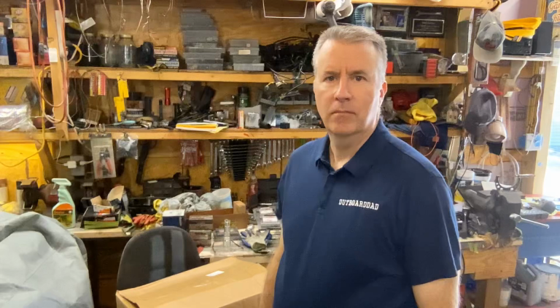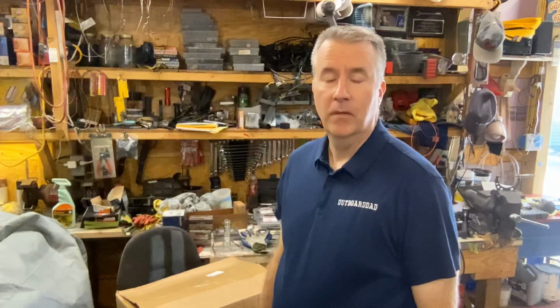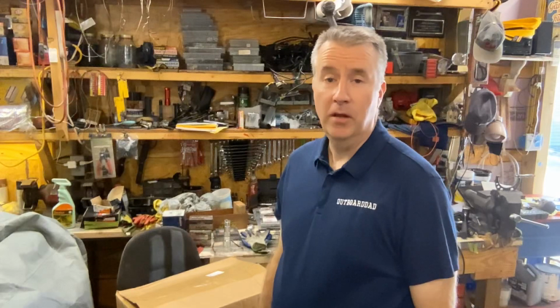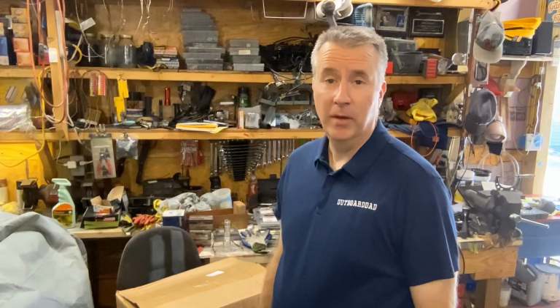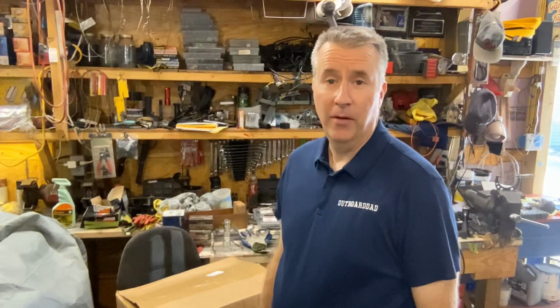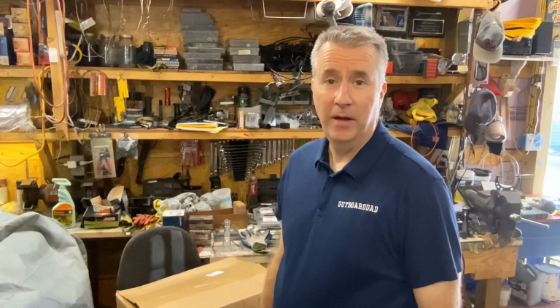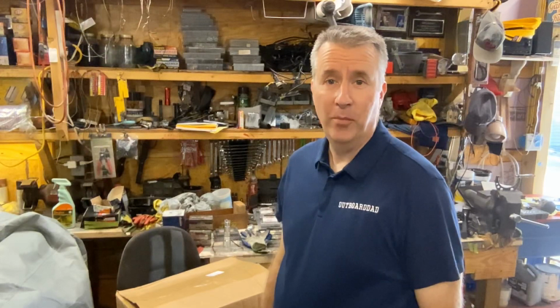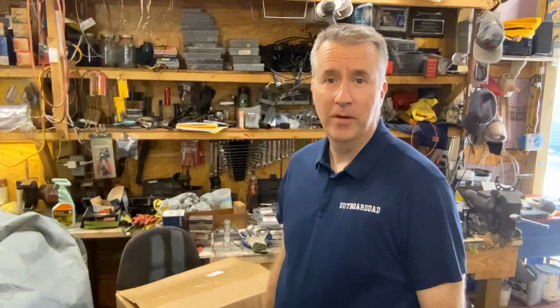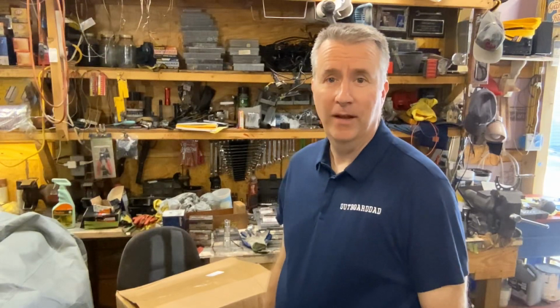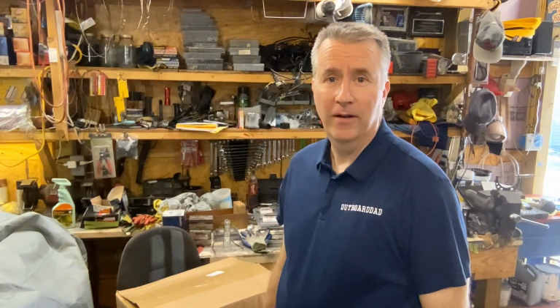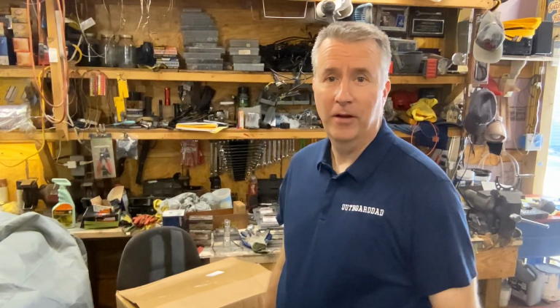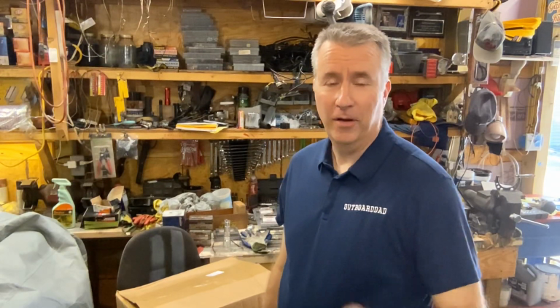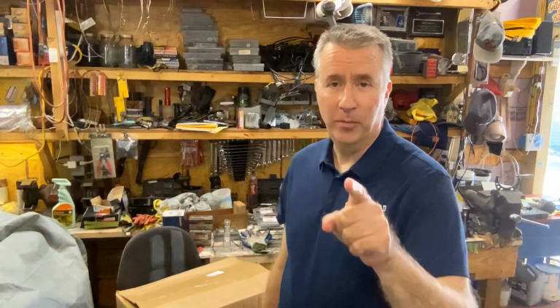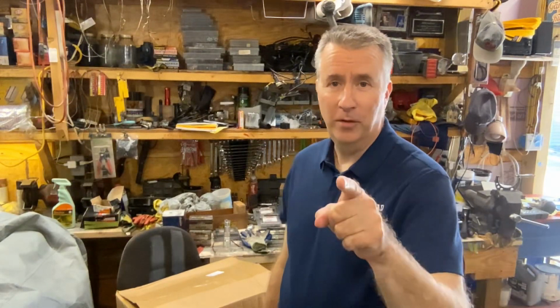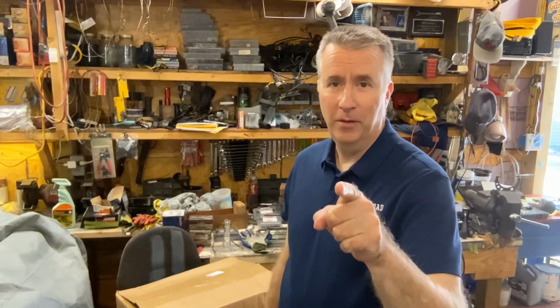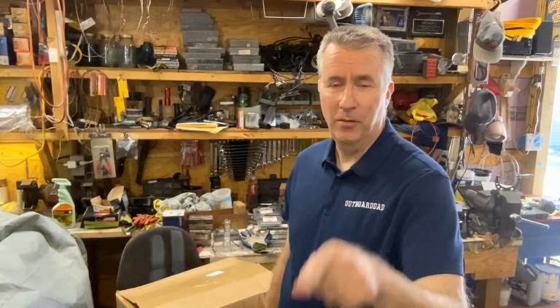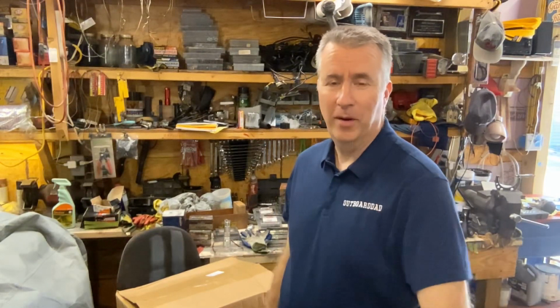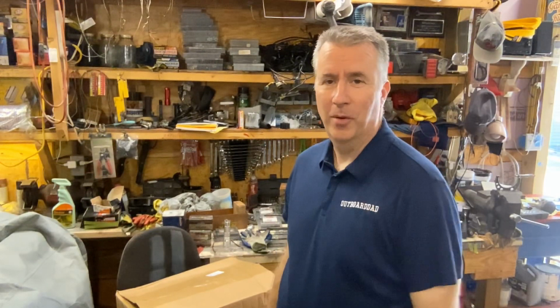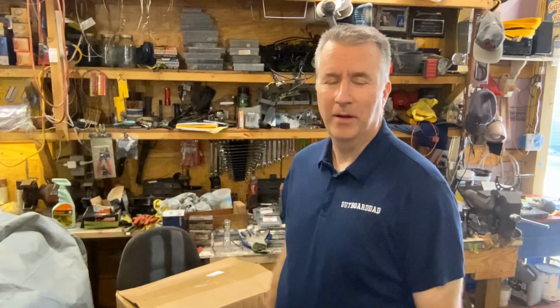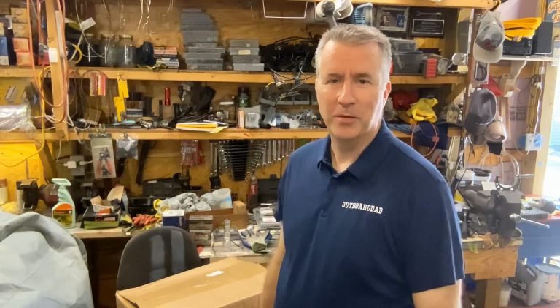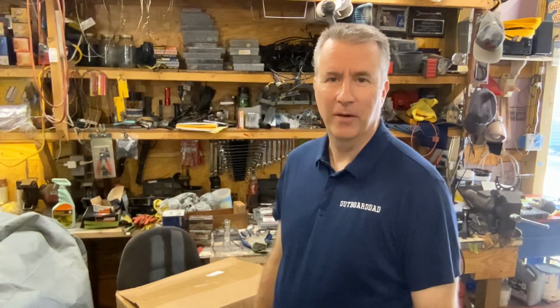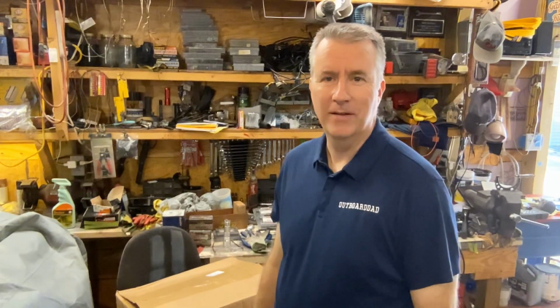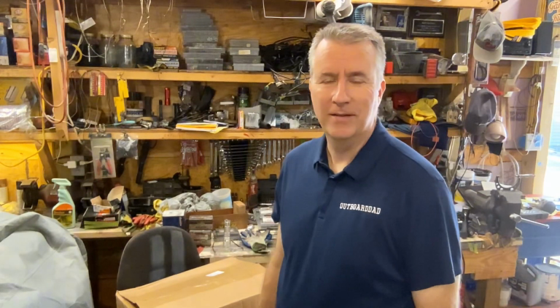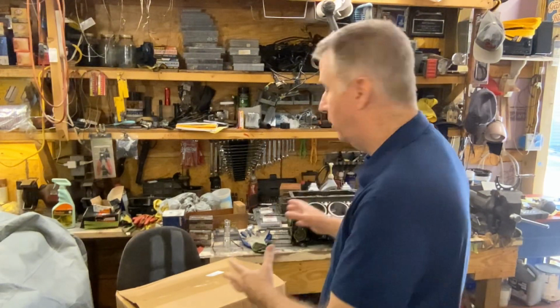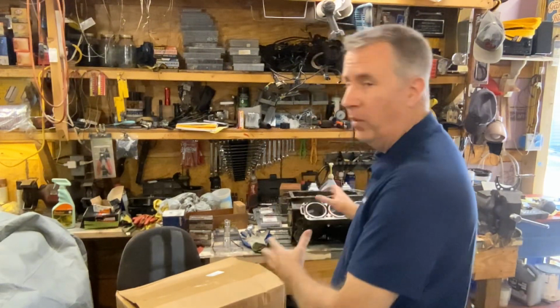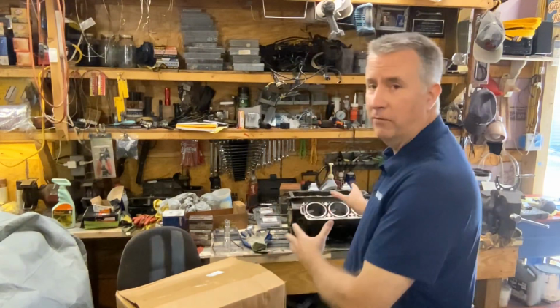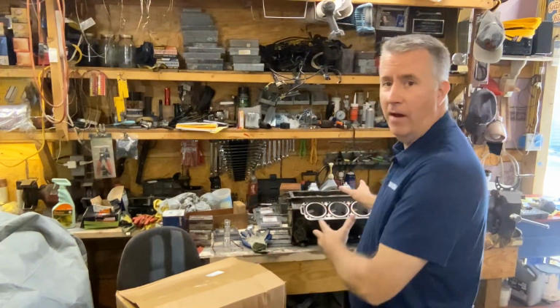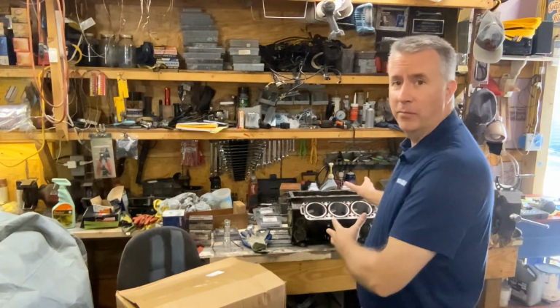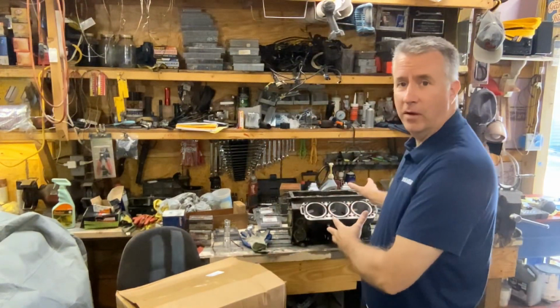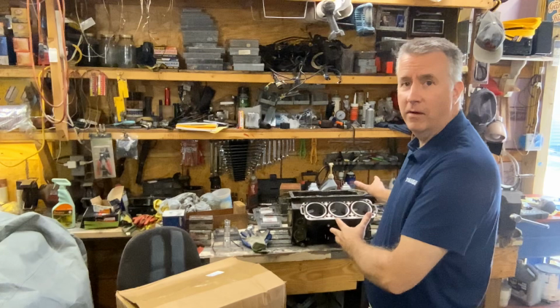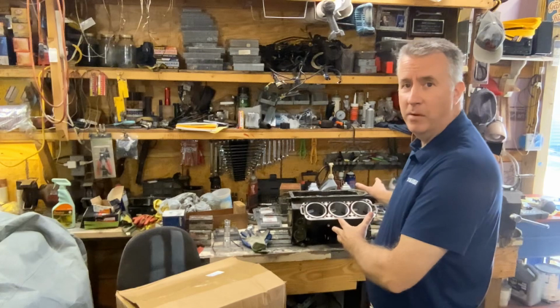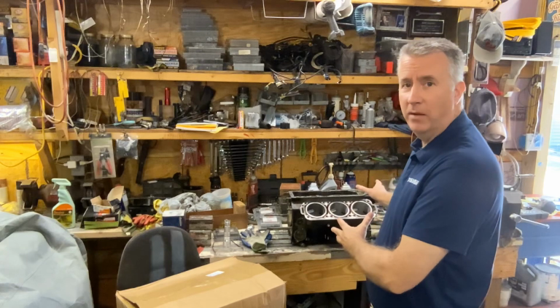Keith McGowan, the Outboard Dad here, here to help you have a better boating experience. 2.5 Mercury Rebuild.